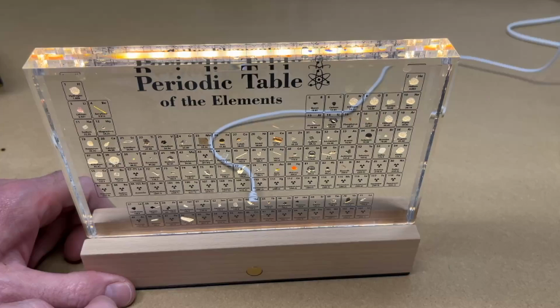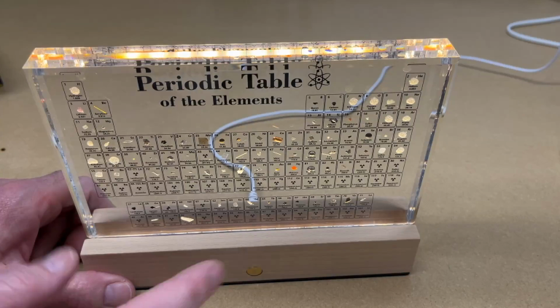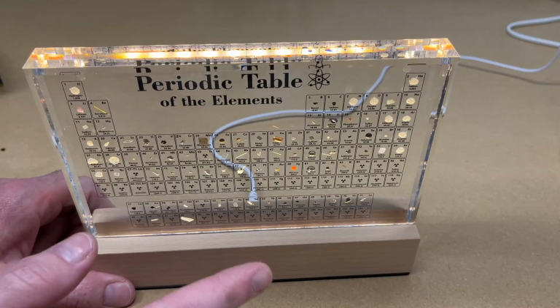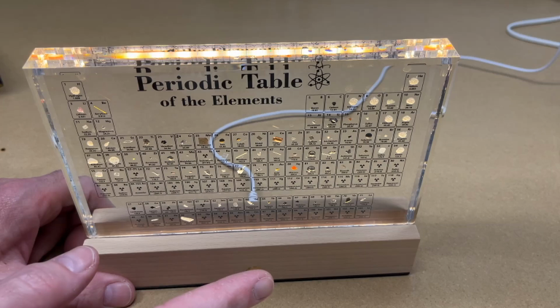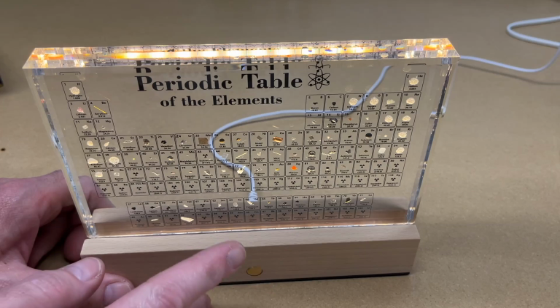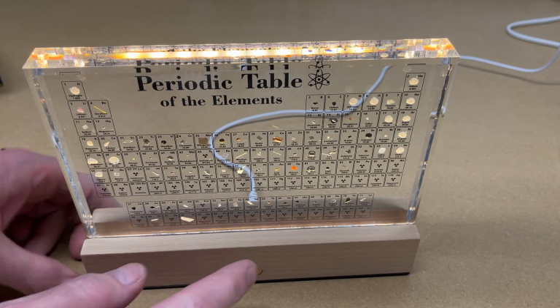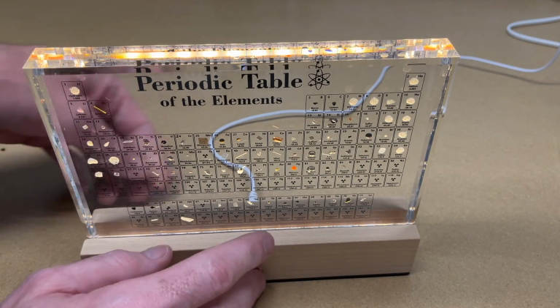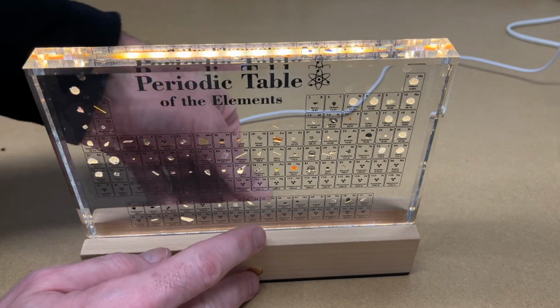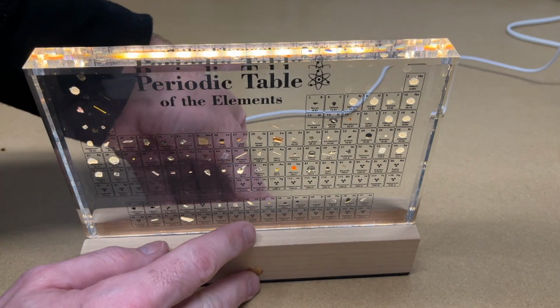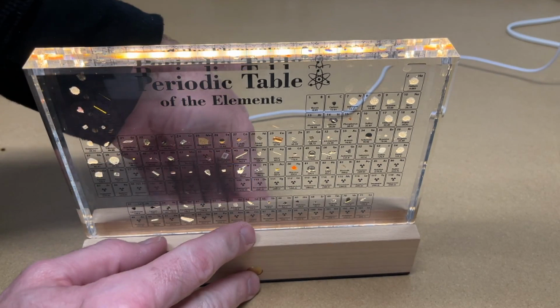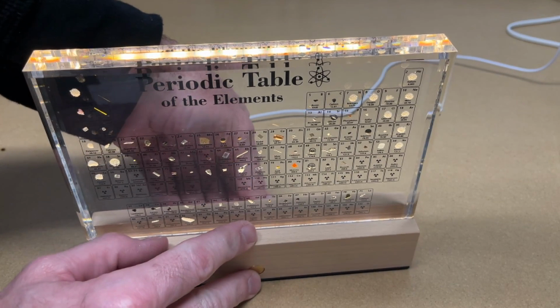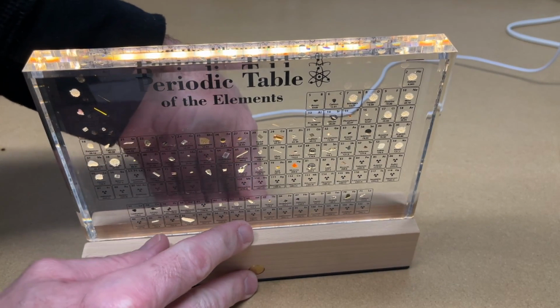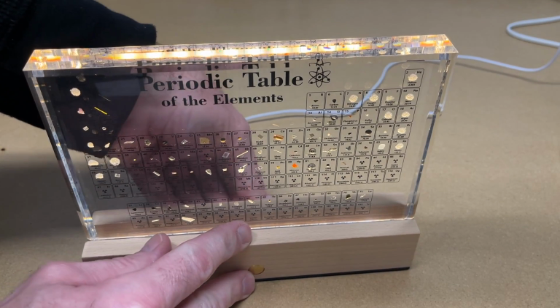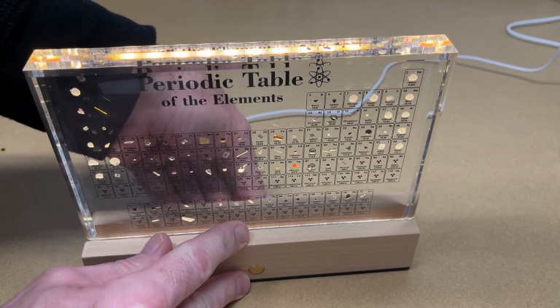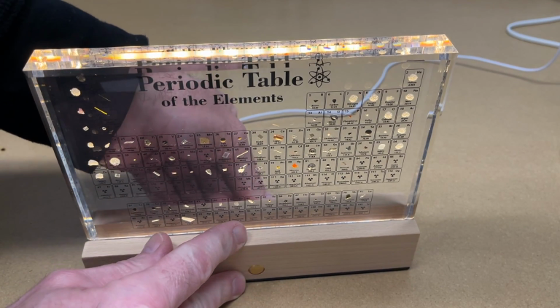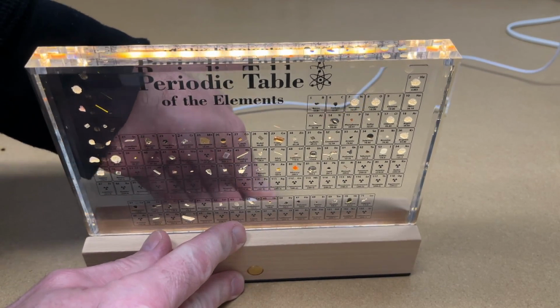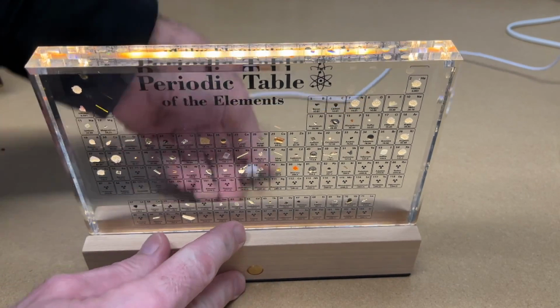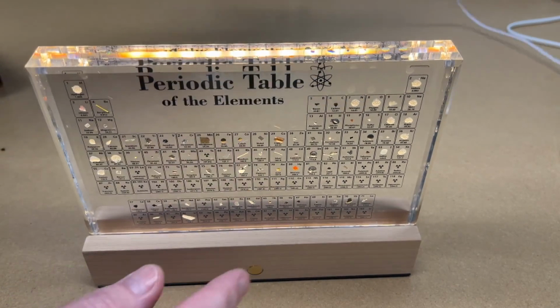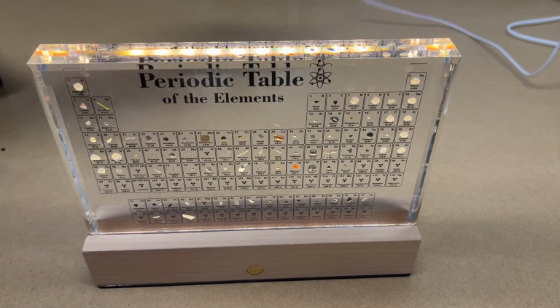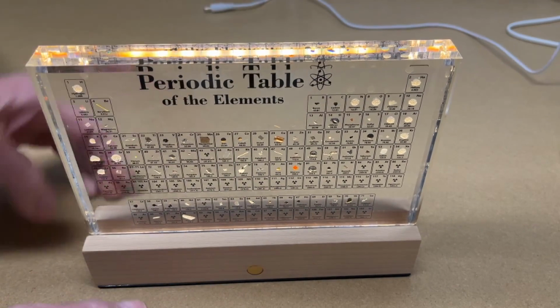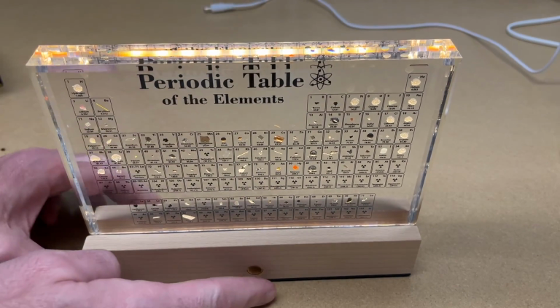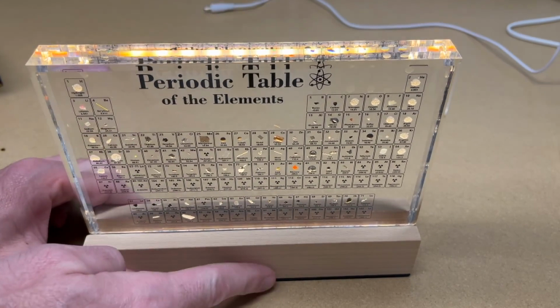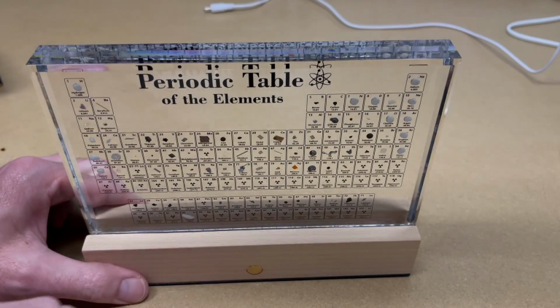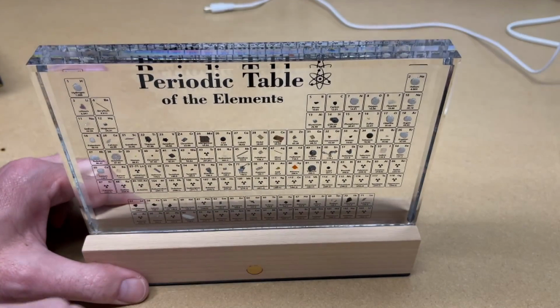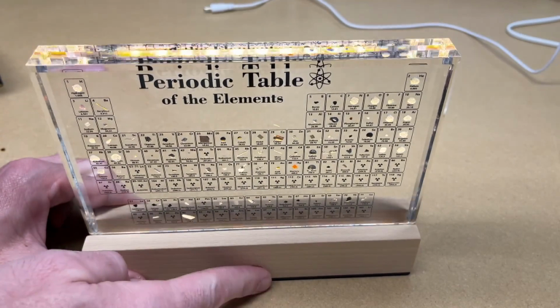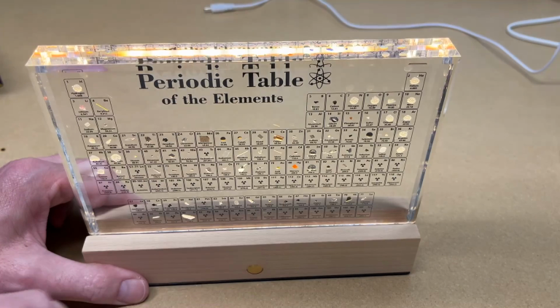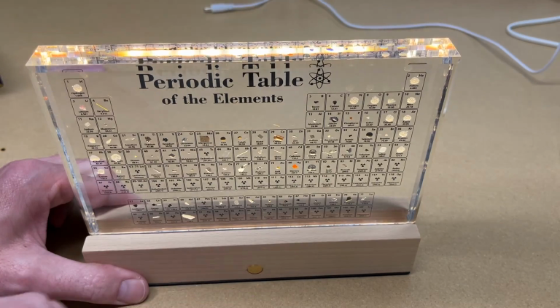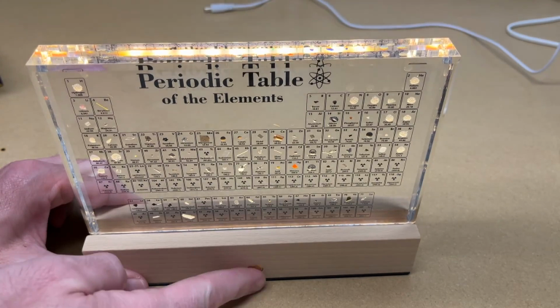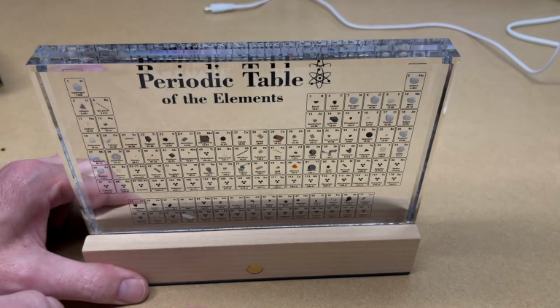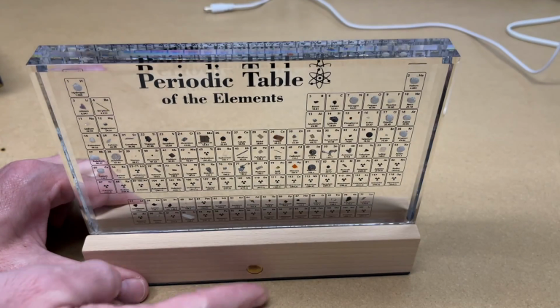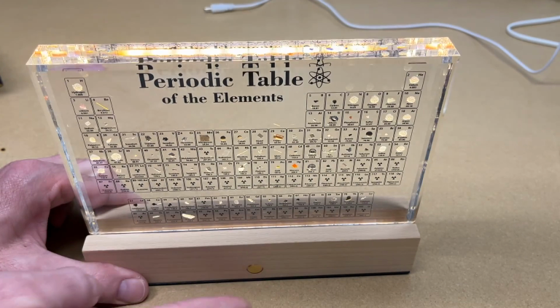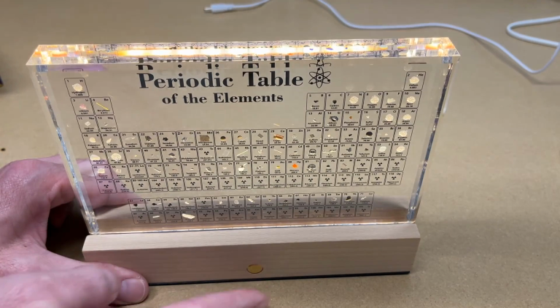Not only does this light up, it is also rechargeable. So if we unplug the cord, we can still use the light.